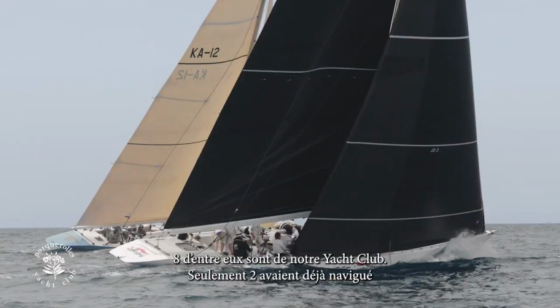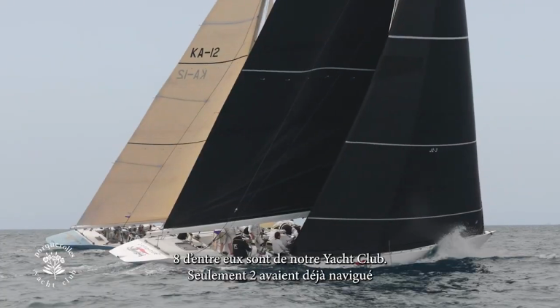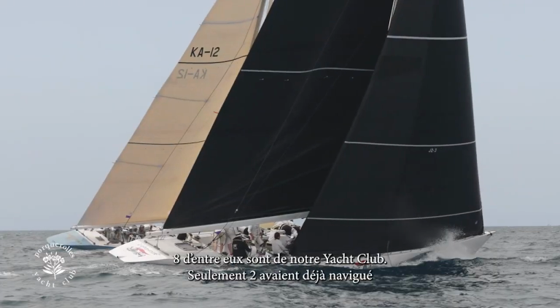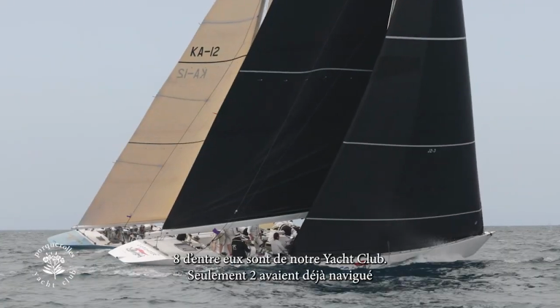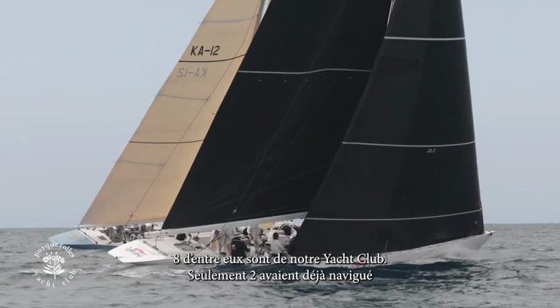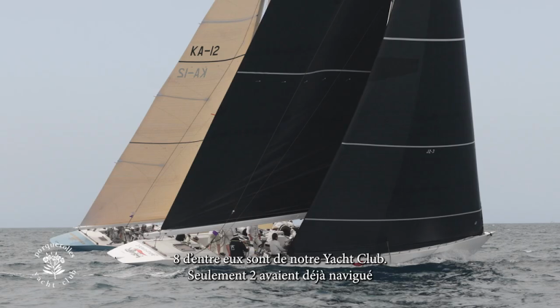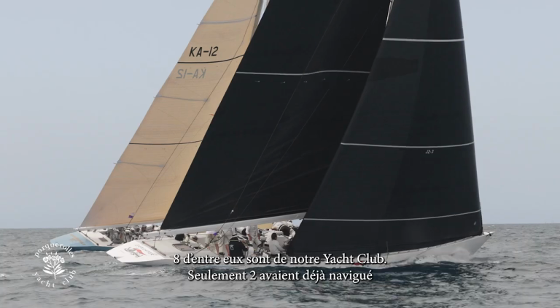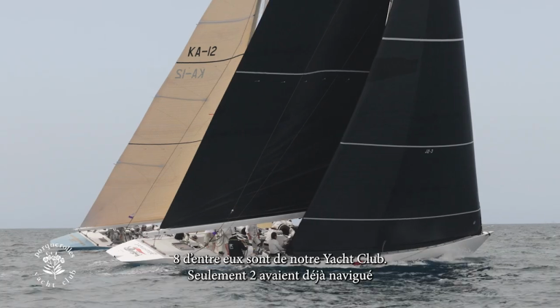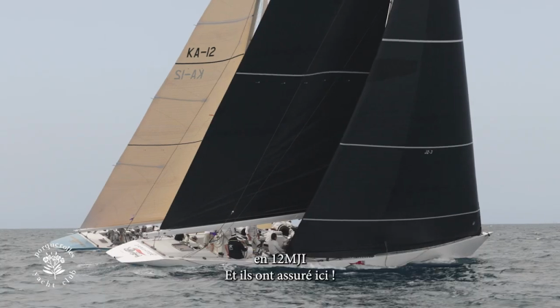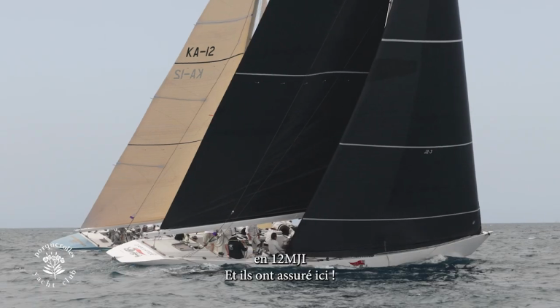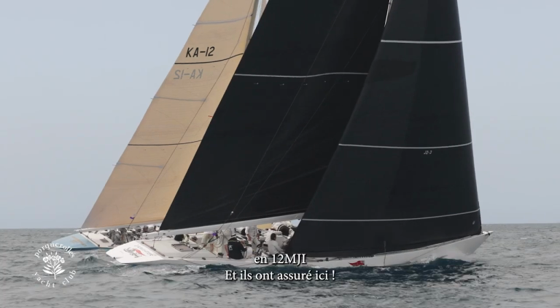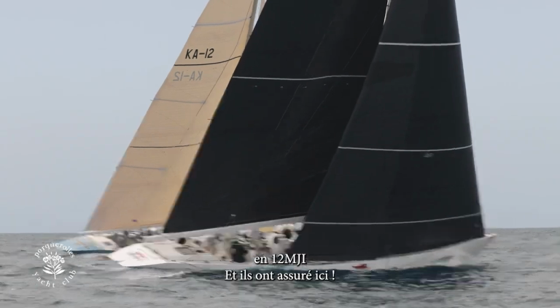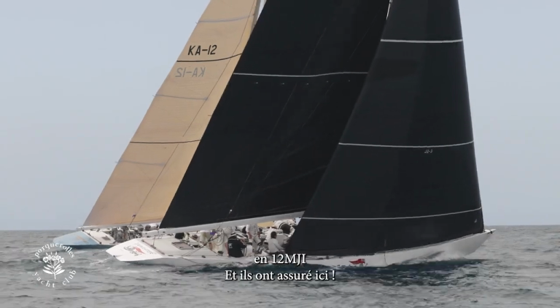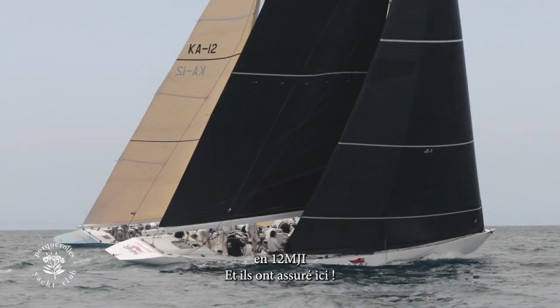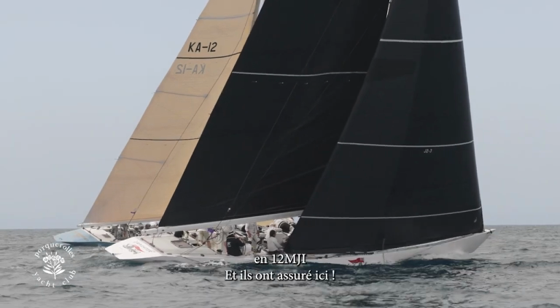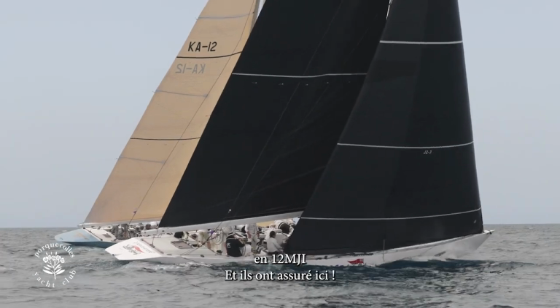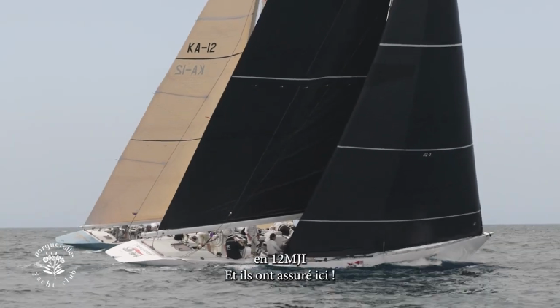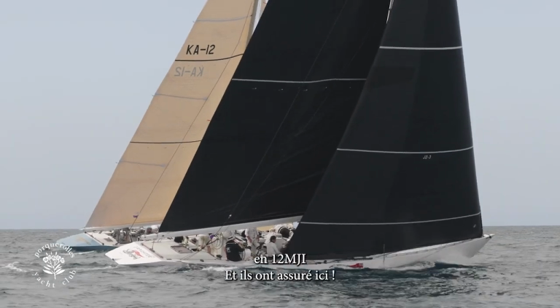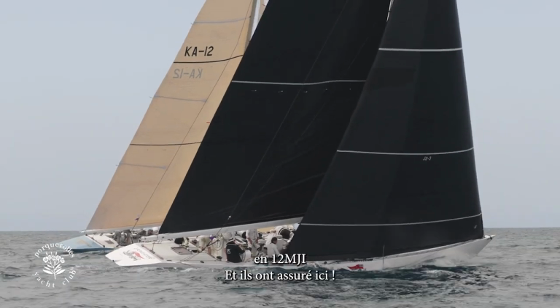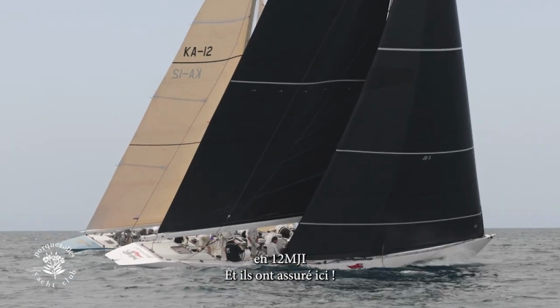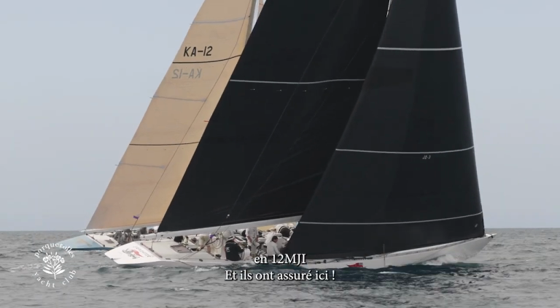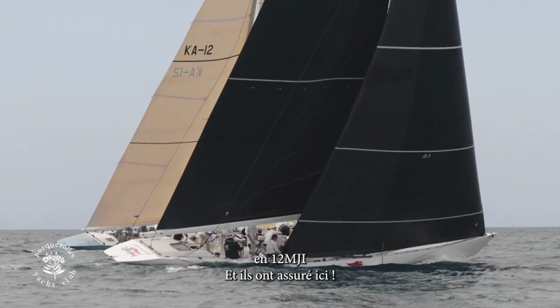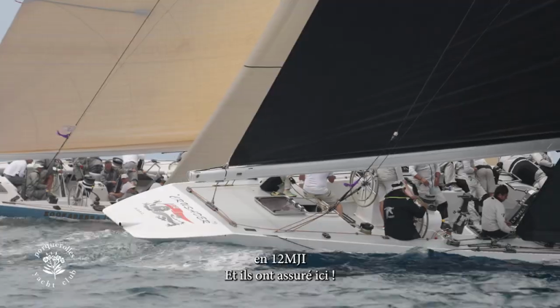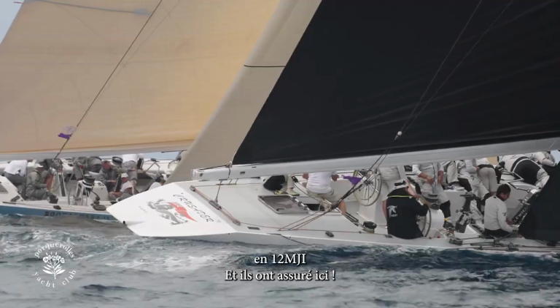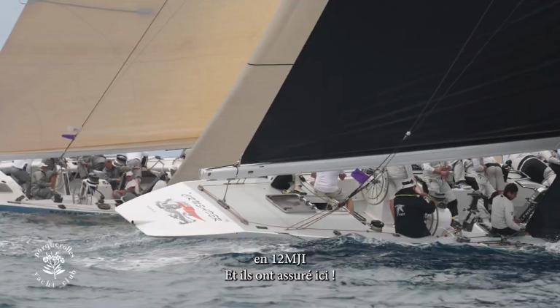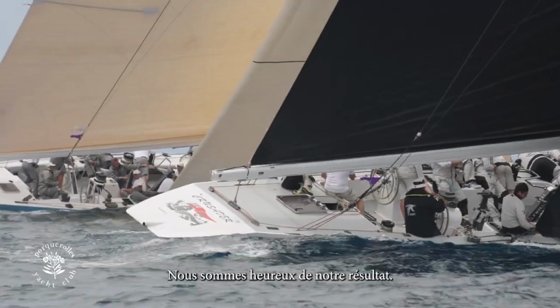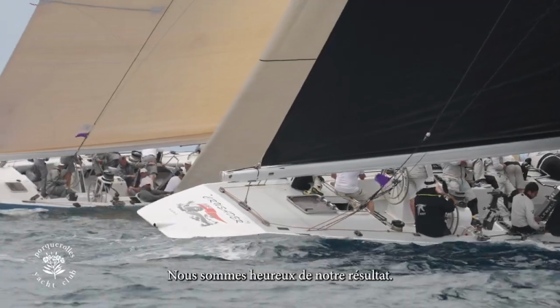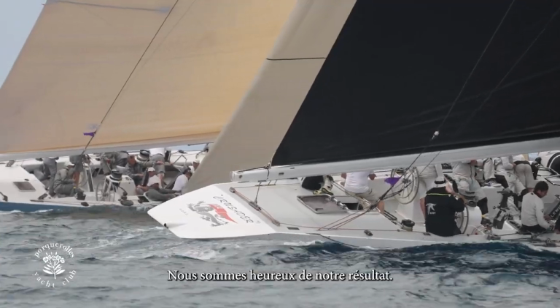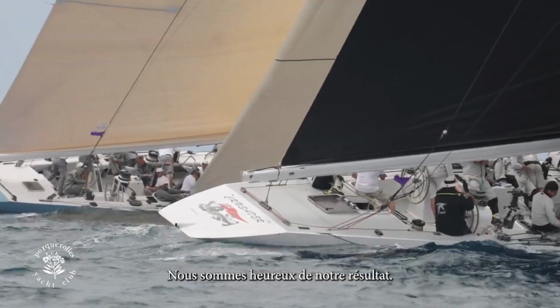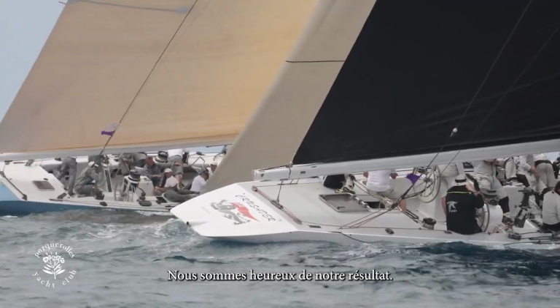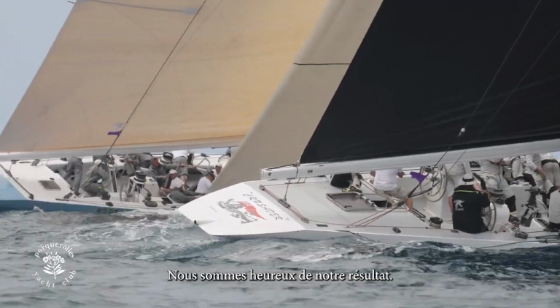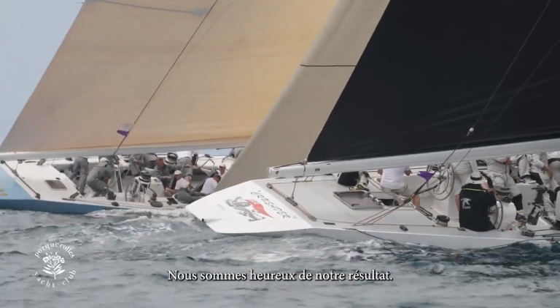Only two people had ever sailed on a 12-meter before, and they've all done really, really well. We're pleased with our result.